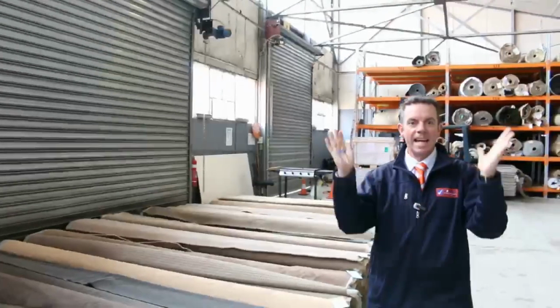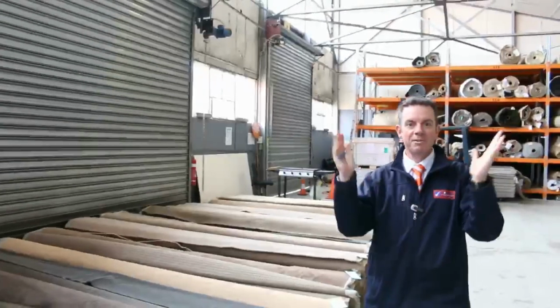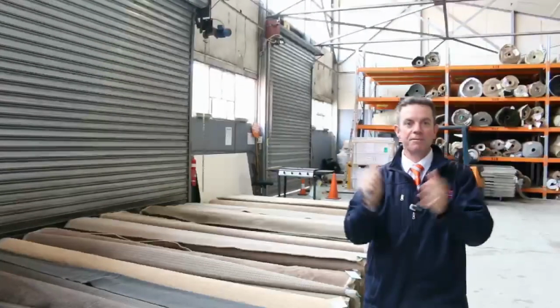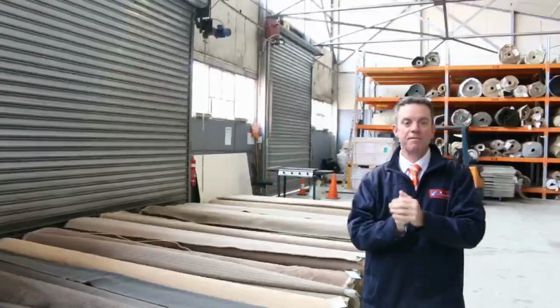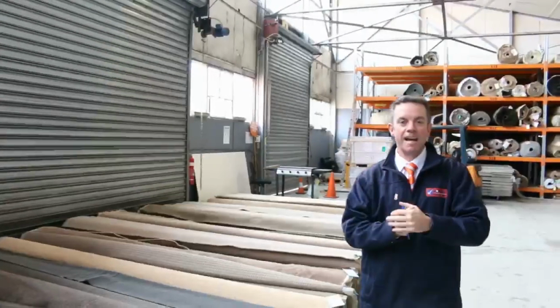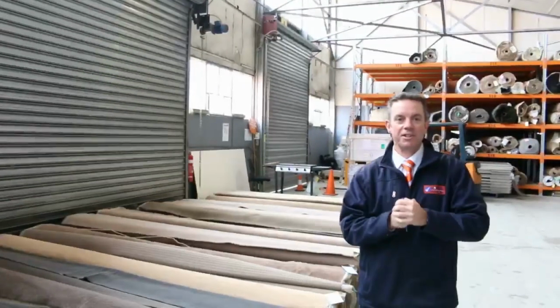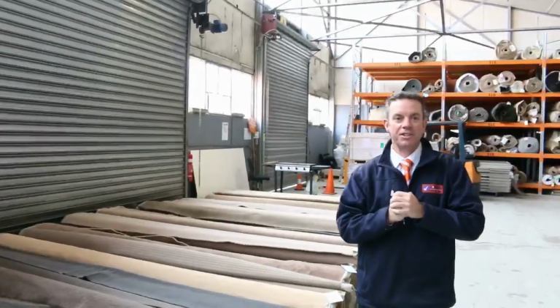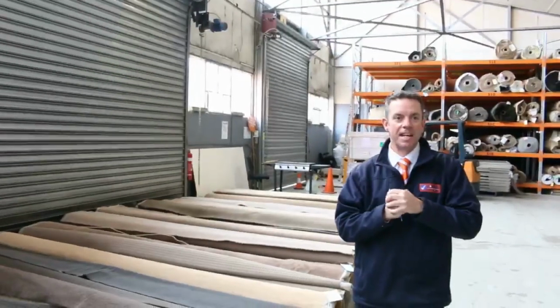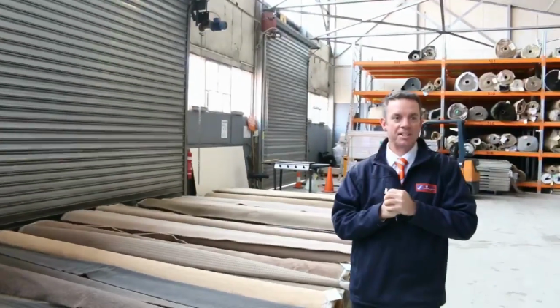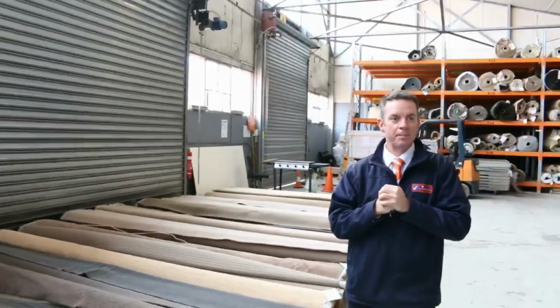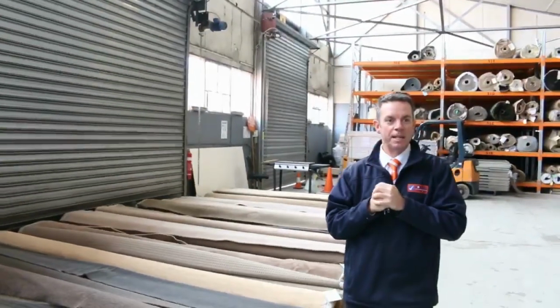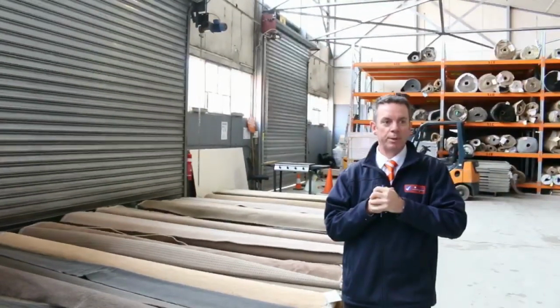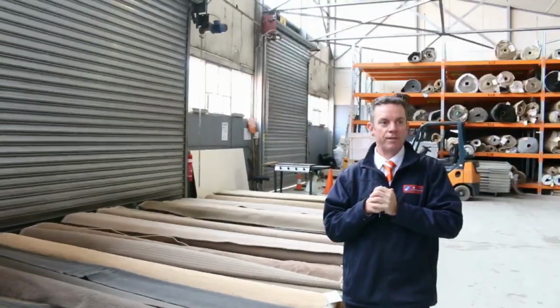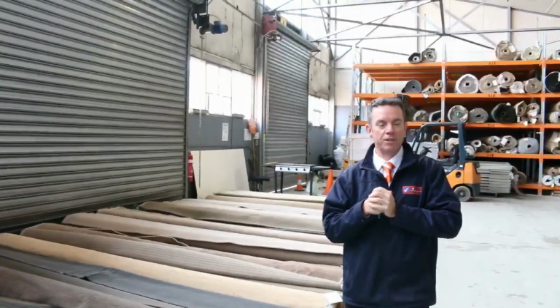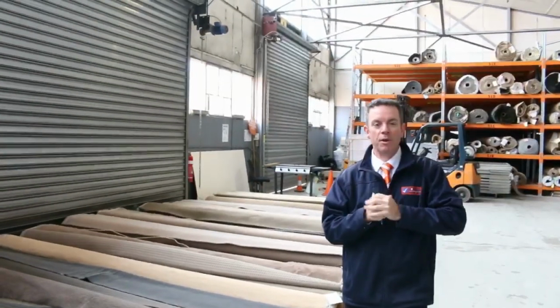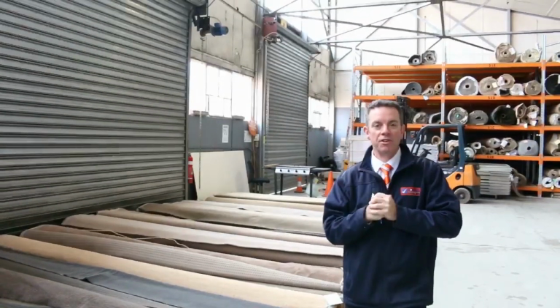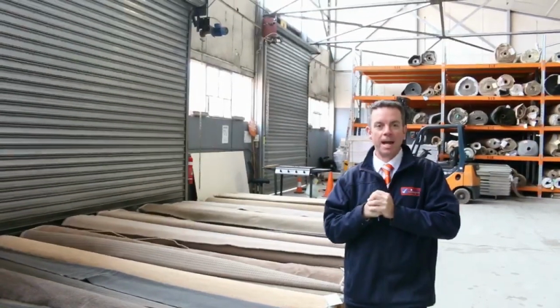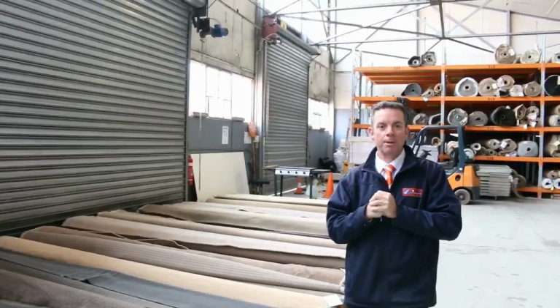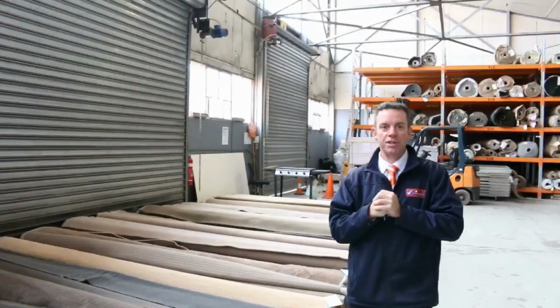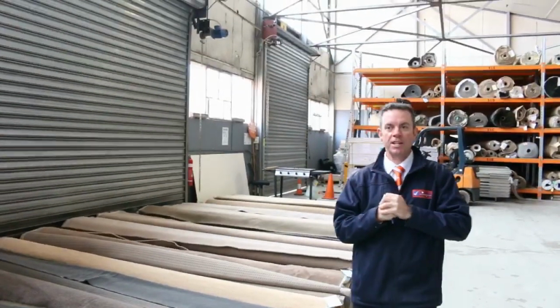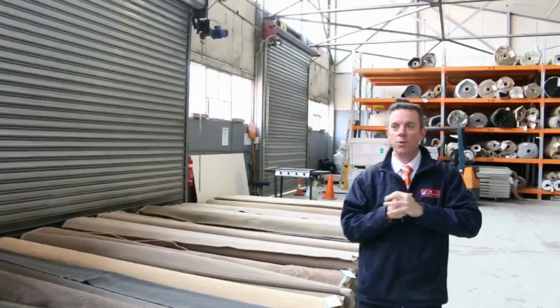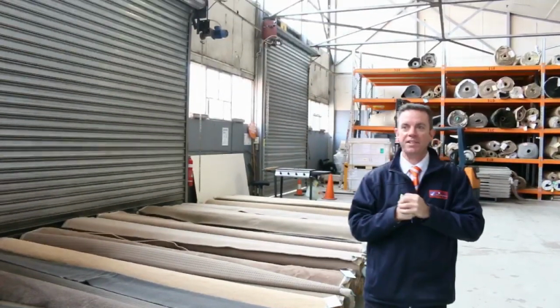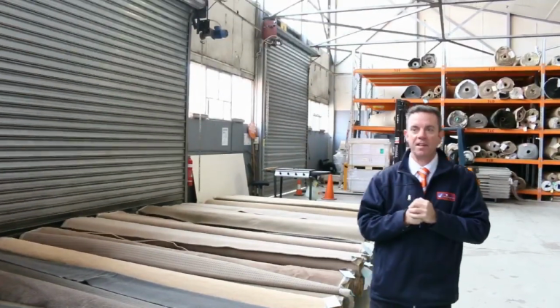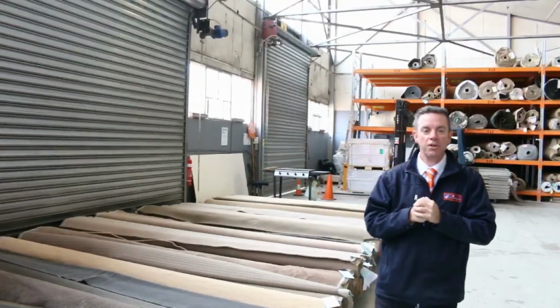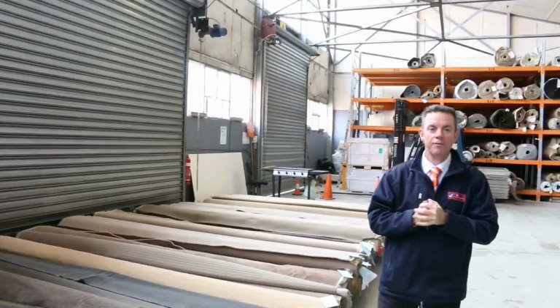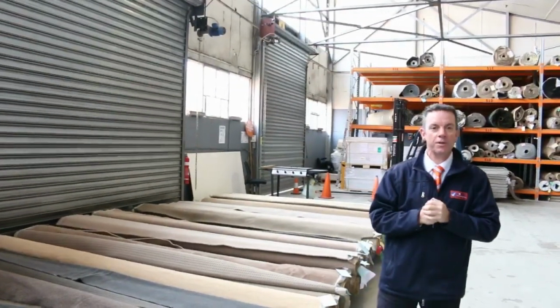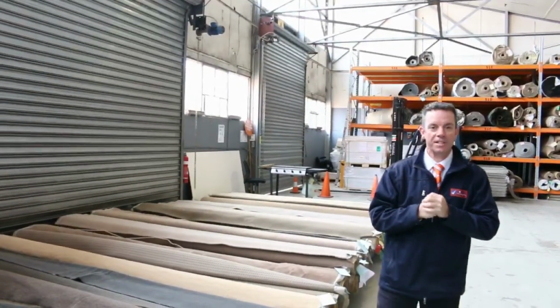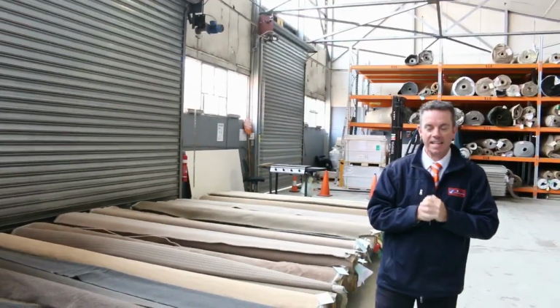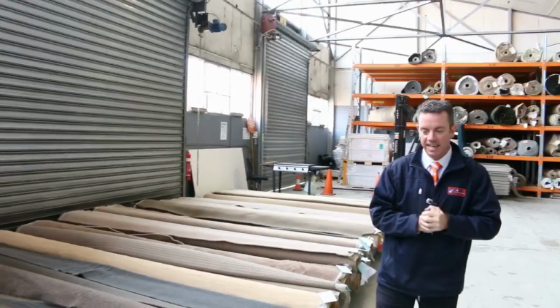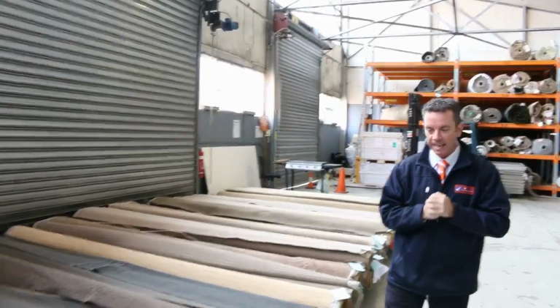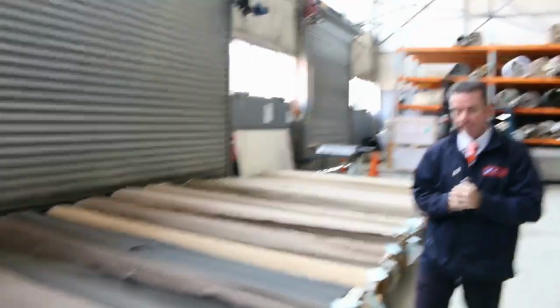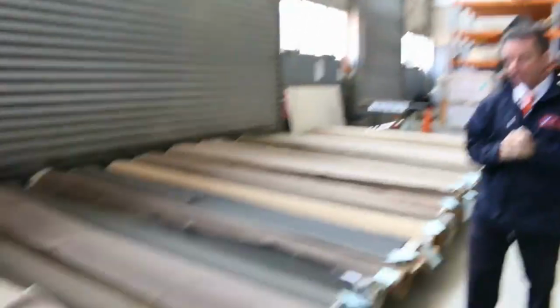G'day, I'm John from Fowles Auction and Sales. I'm here to preview tomorrow's carpet auction — that's Wednesday, the 3rd of August at 10am.